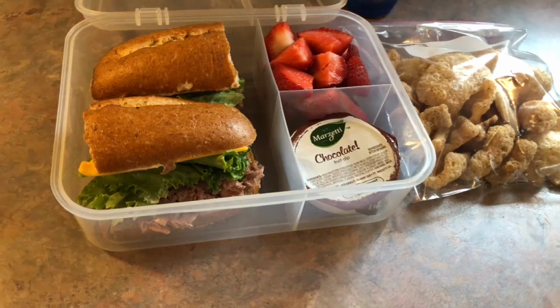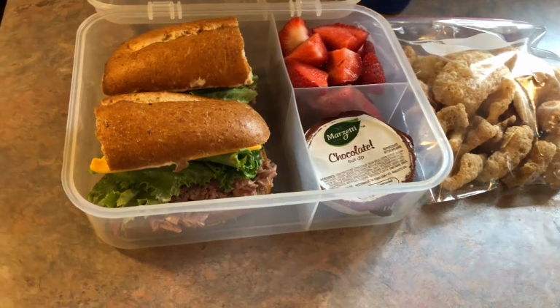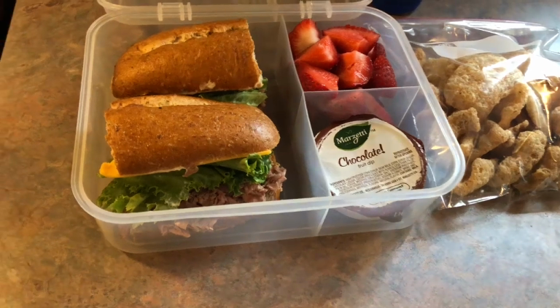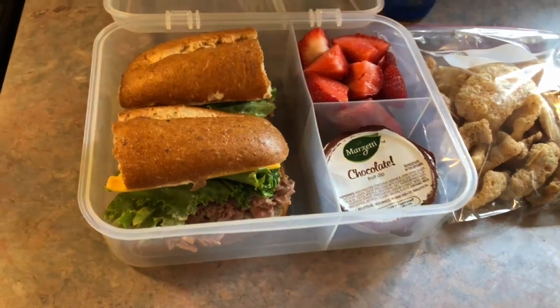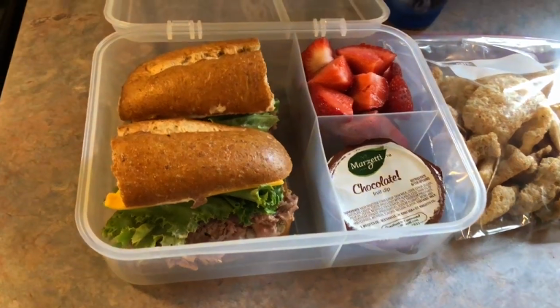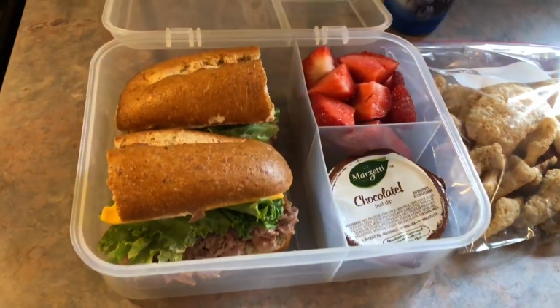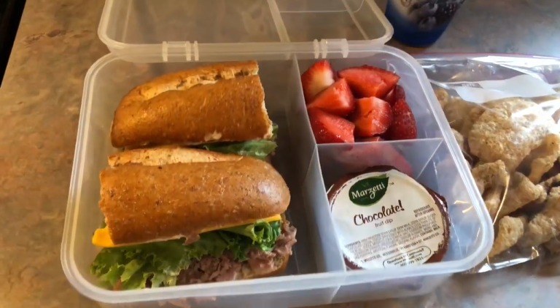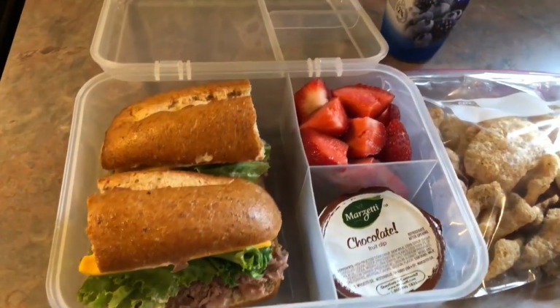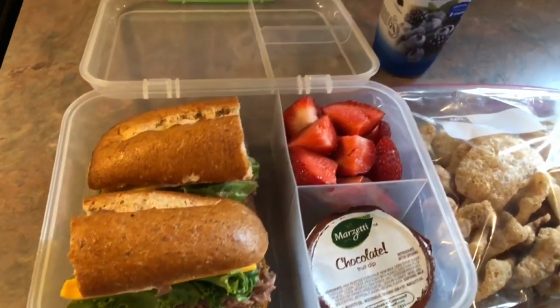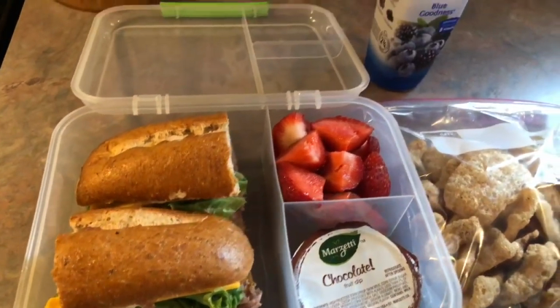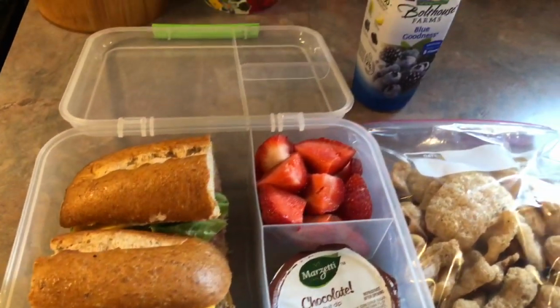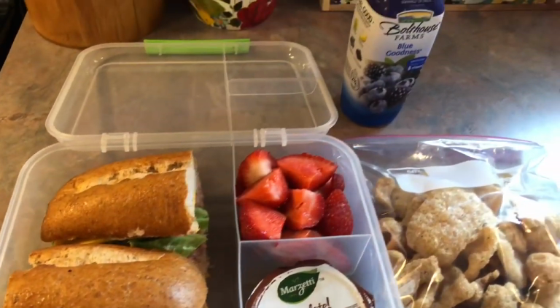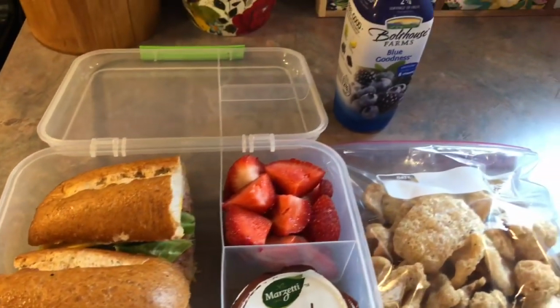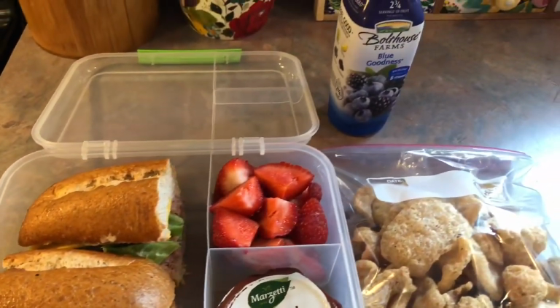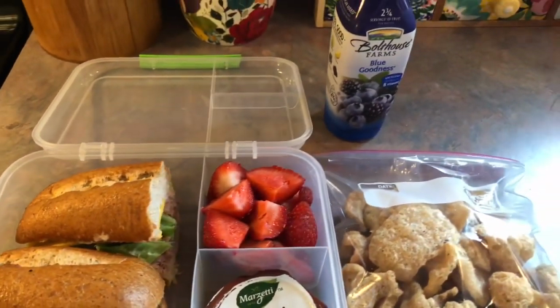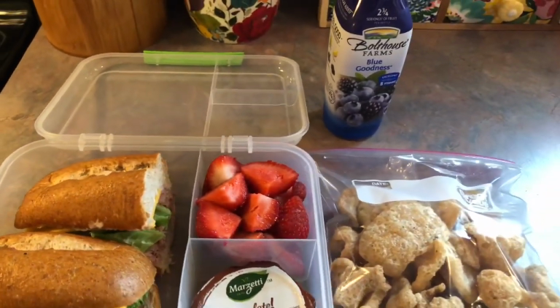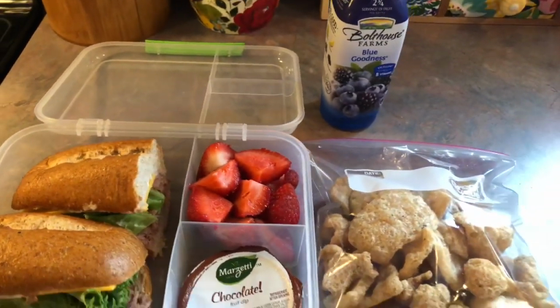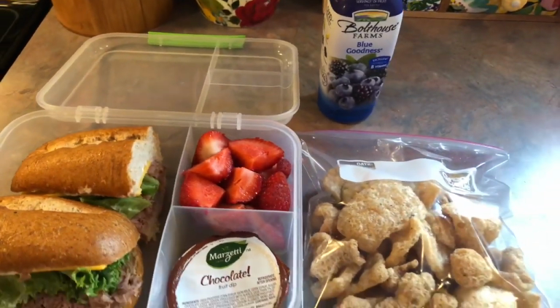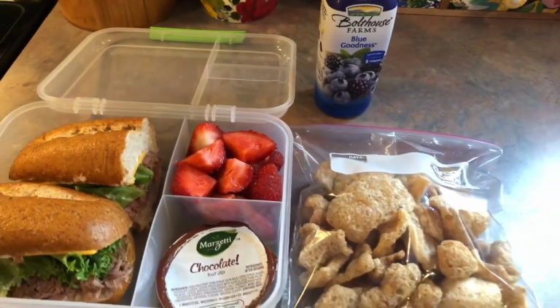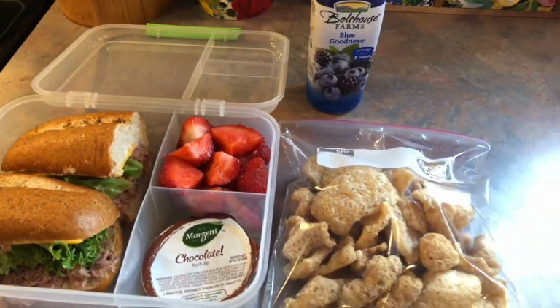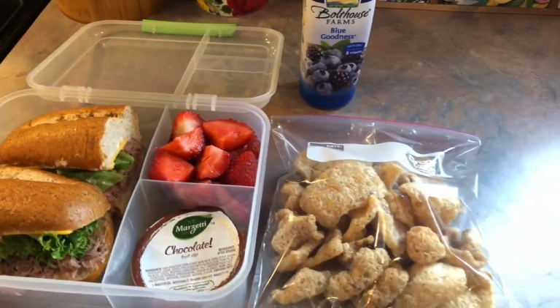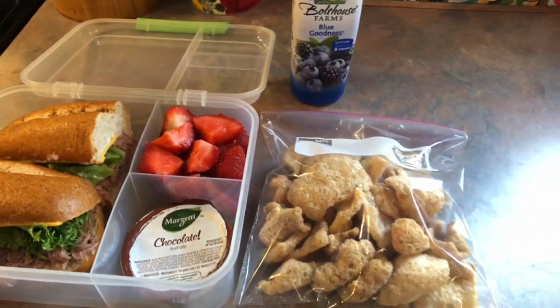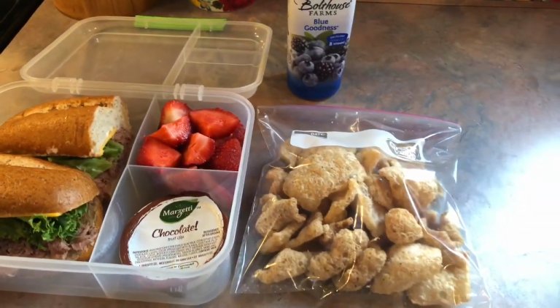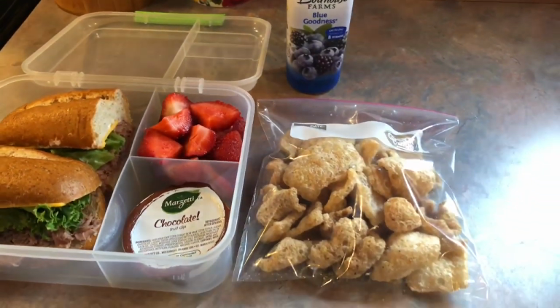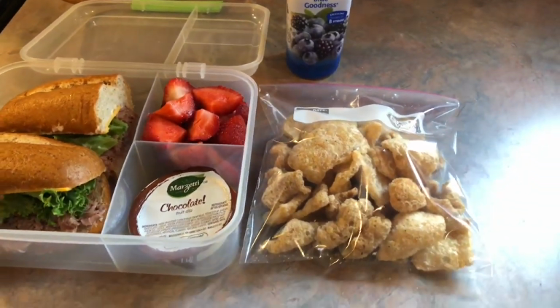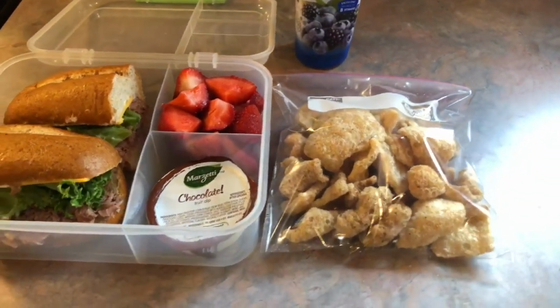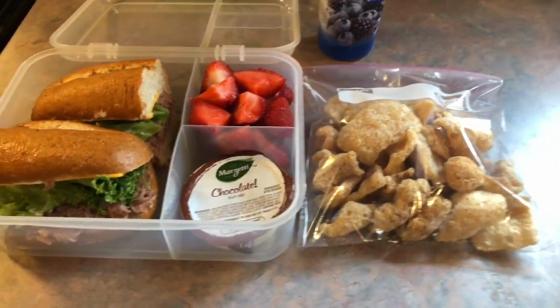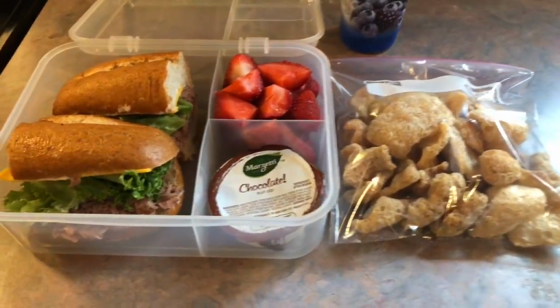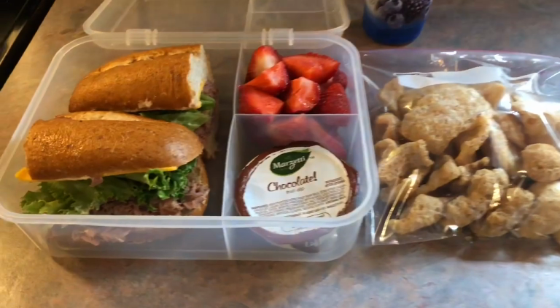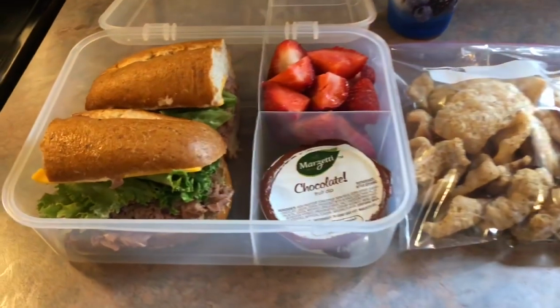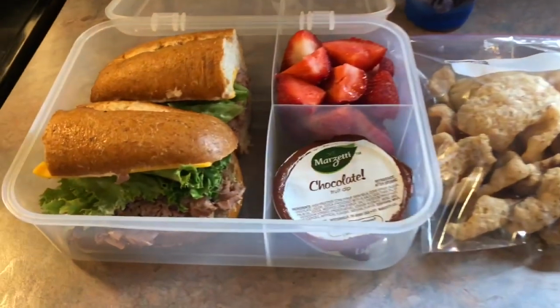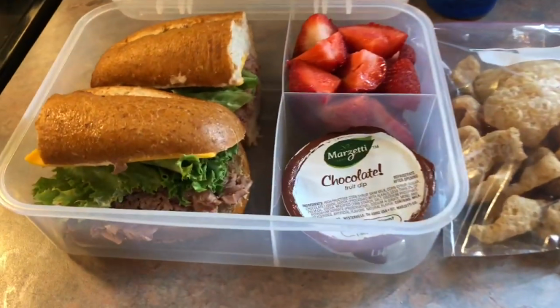Hey y'all, I am back with another lunchbox video, so I'll be showing you everything that I packed in my husband's lunchbox for the week.